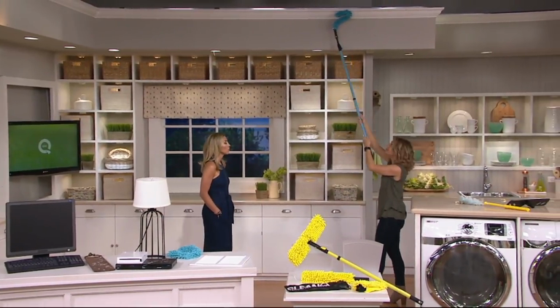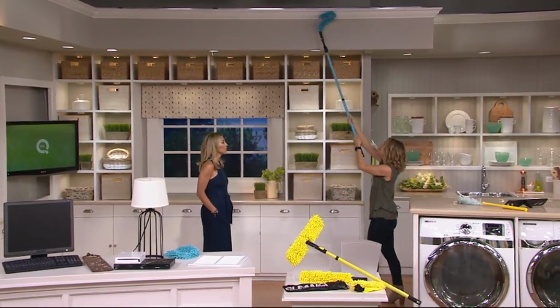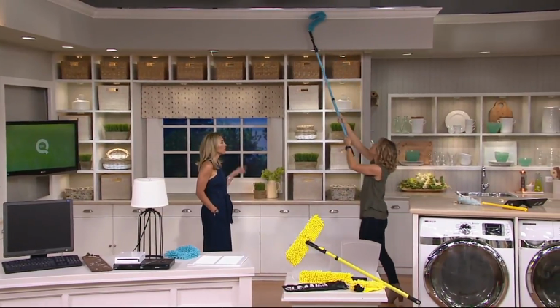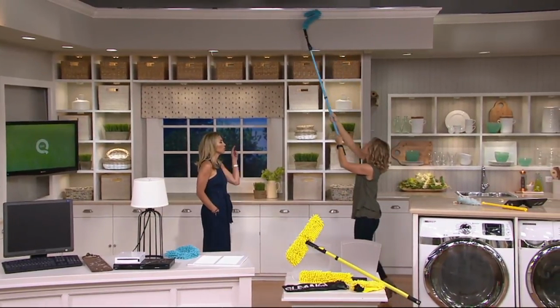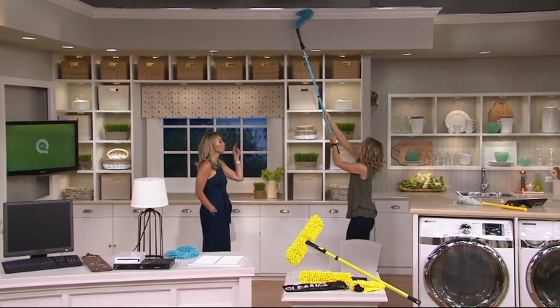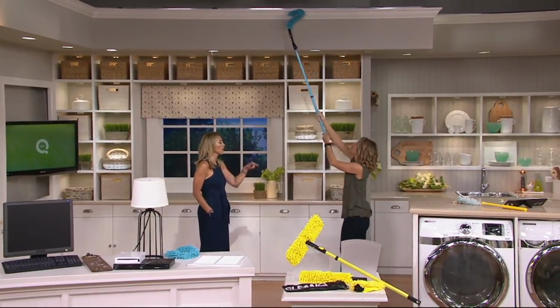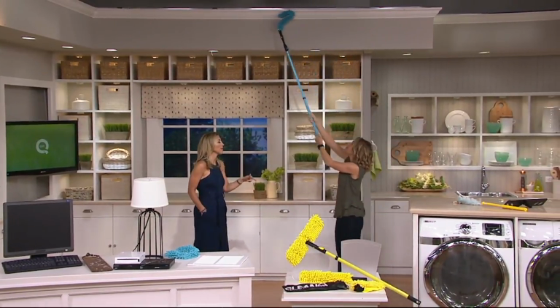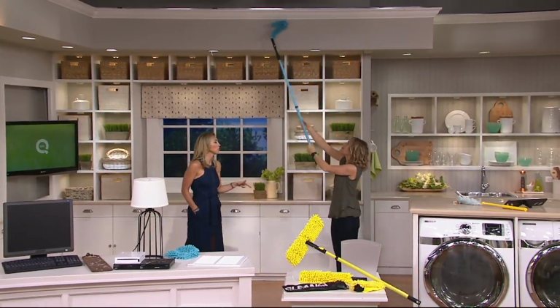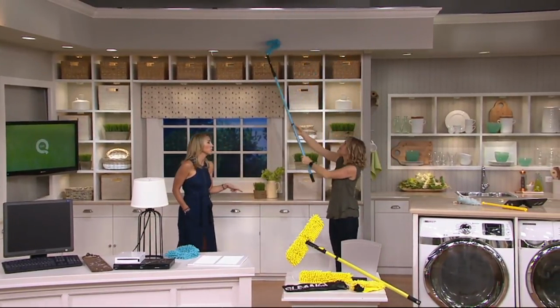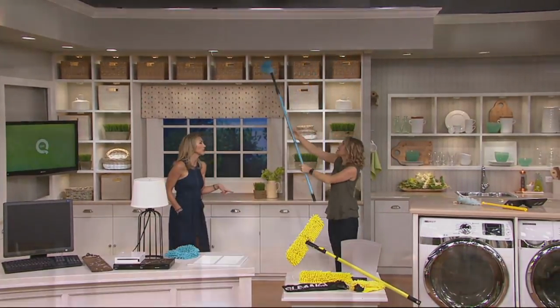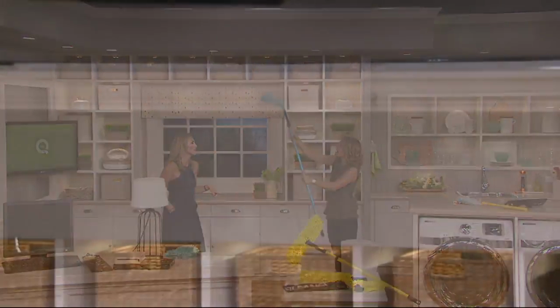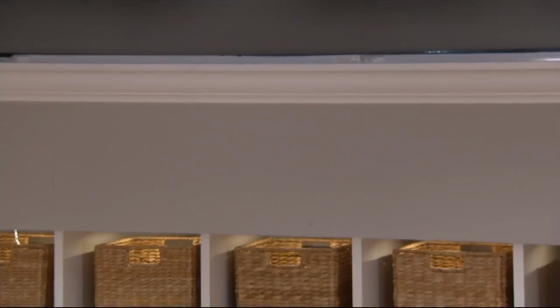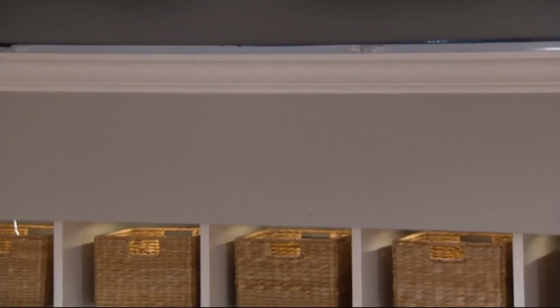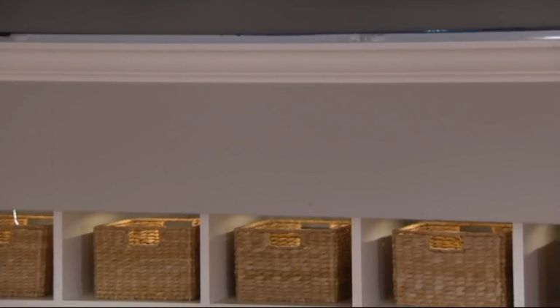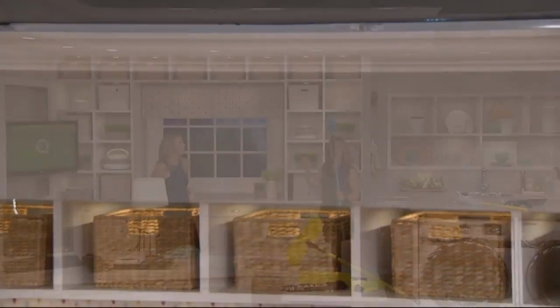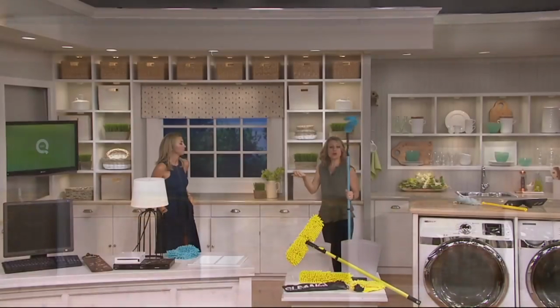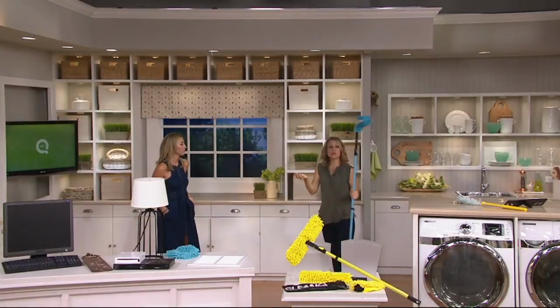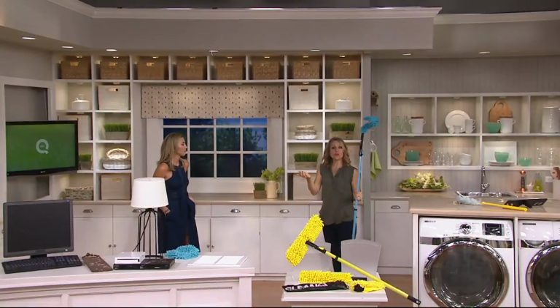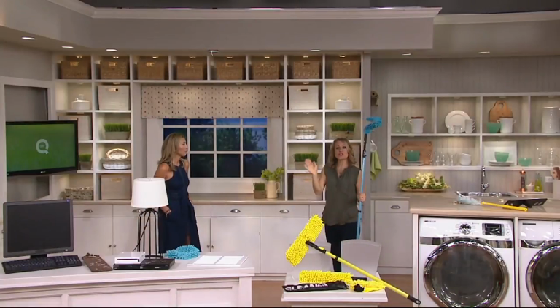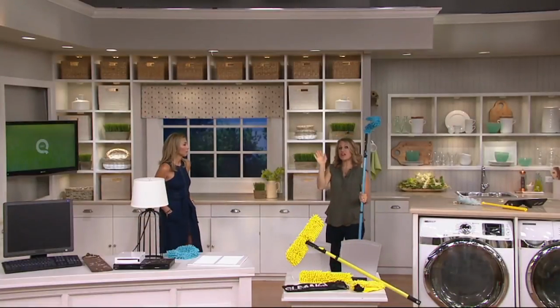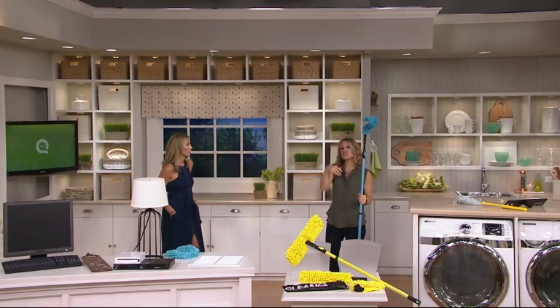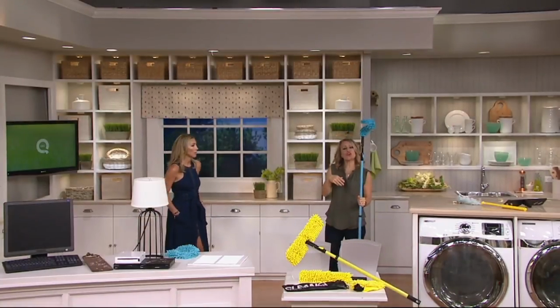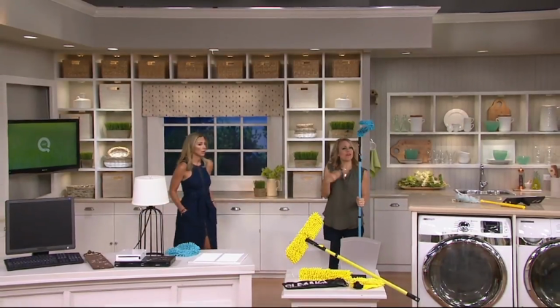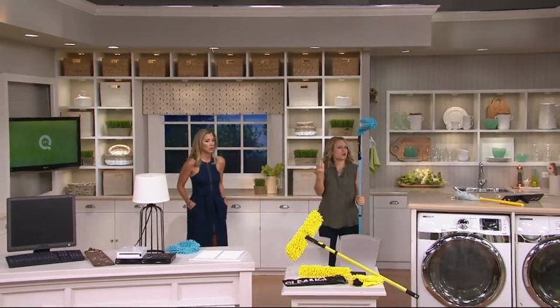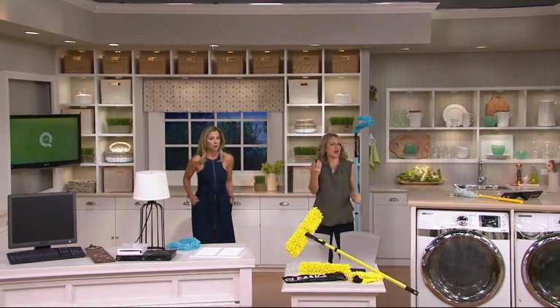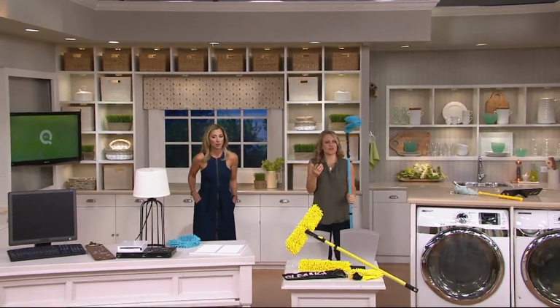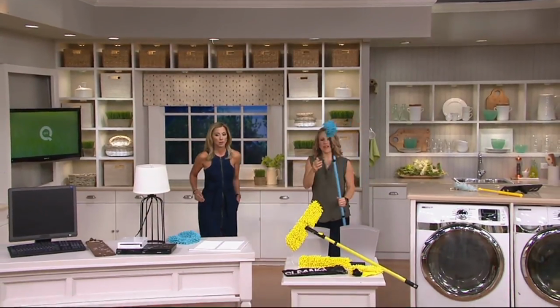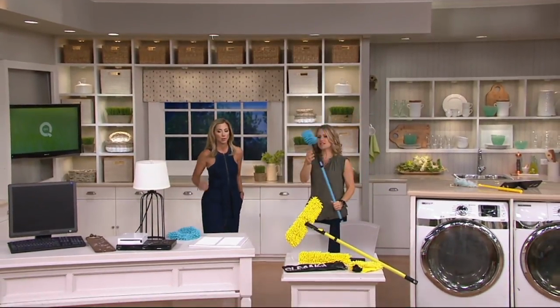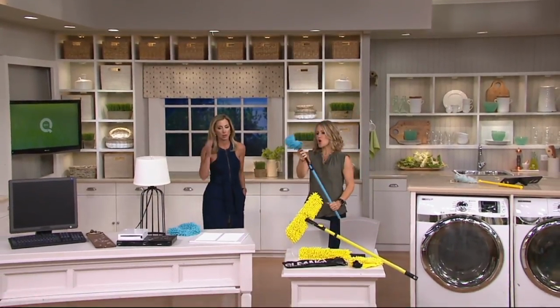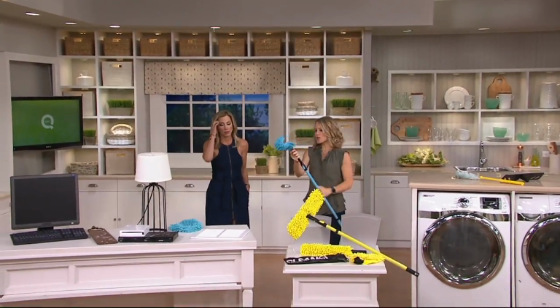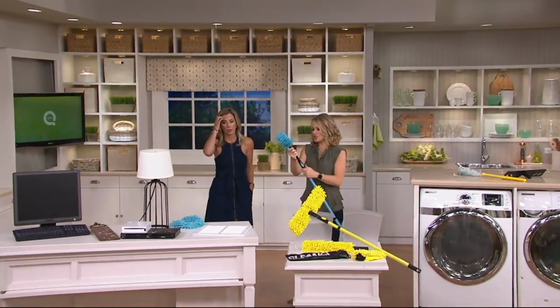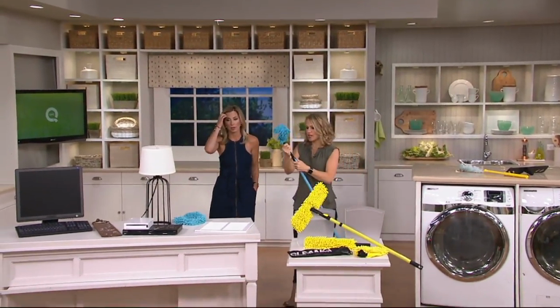Do you throw it in the dryer too, or do you let it air dry? You can throw it in the dryer — just no fabric softener. That's the only trick.